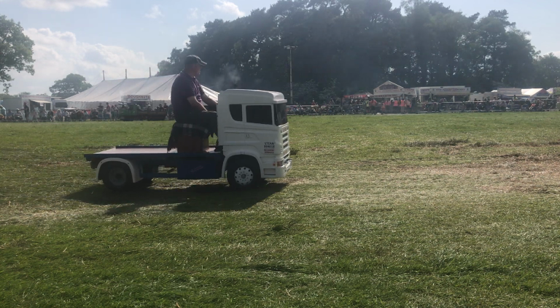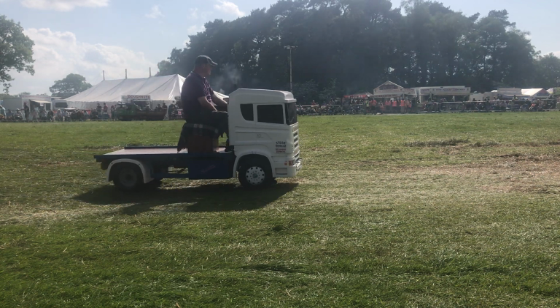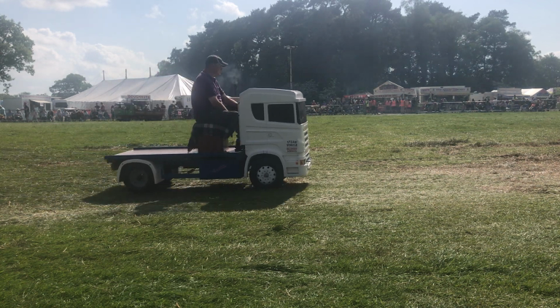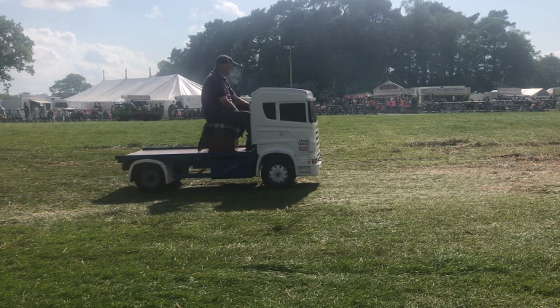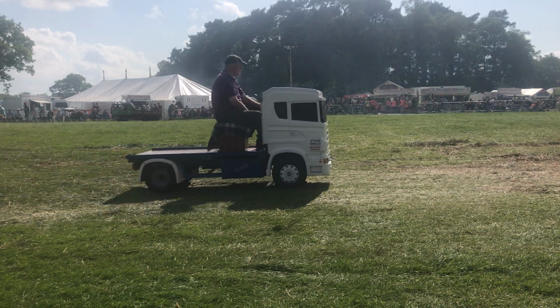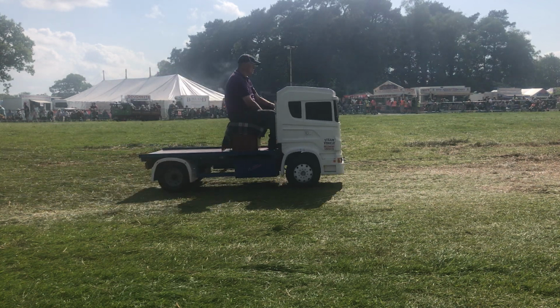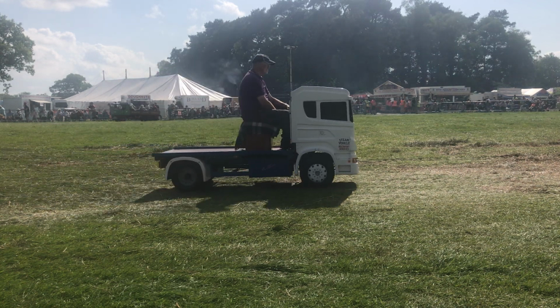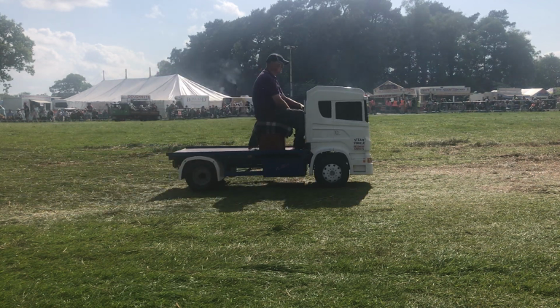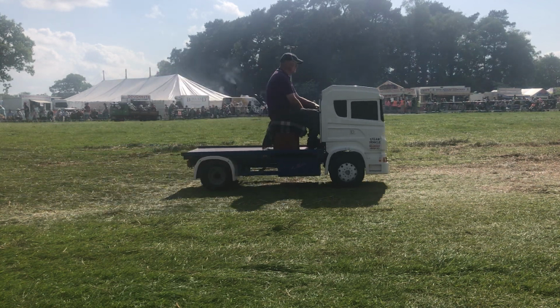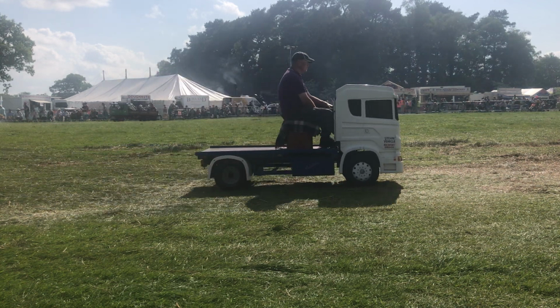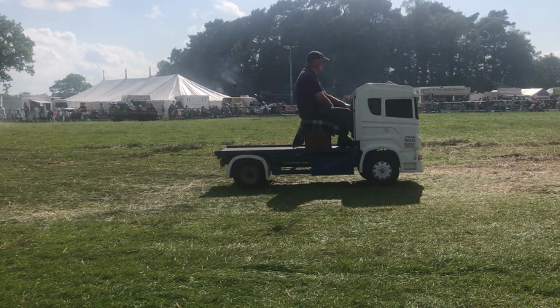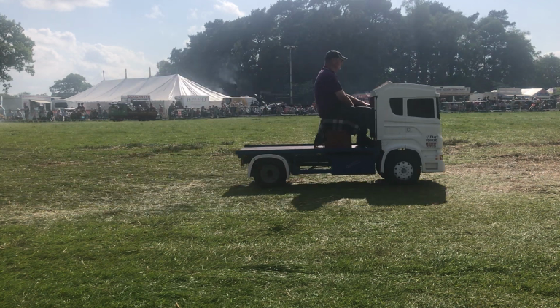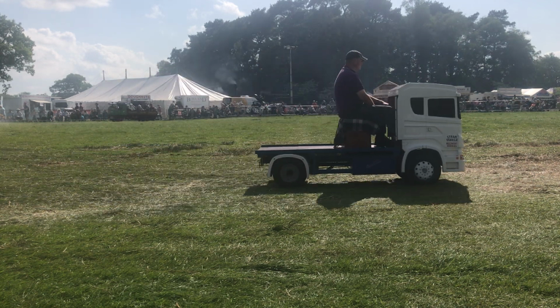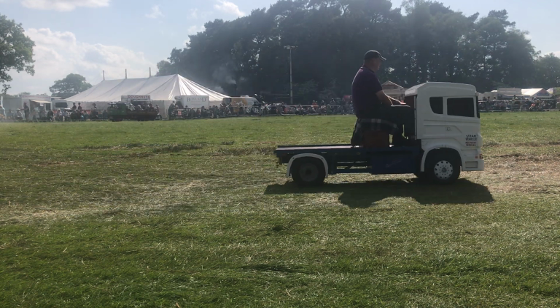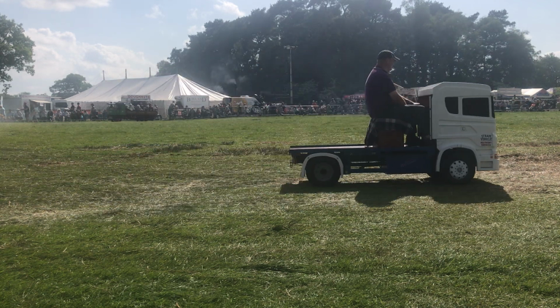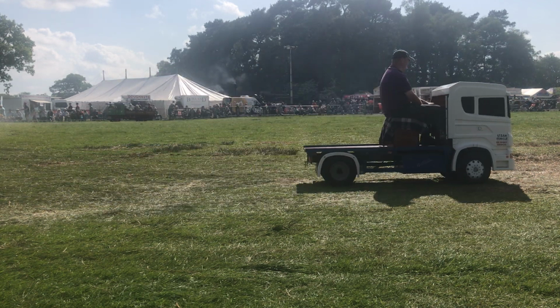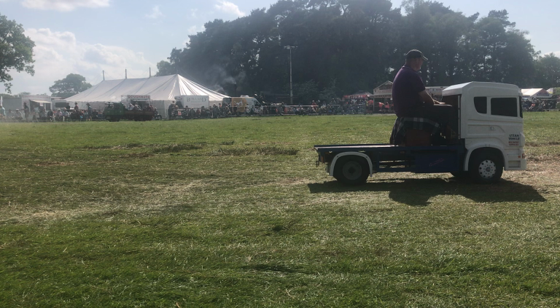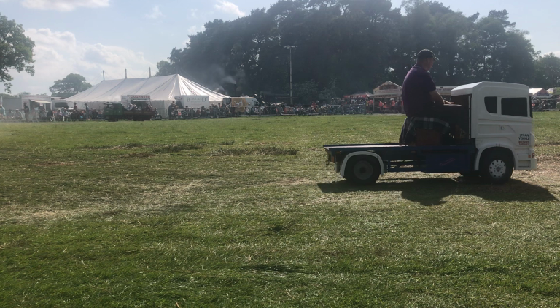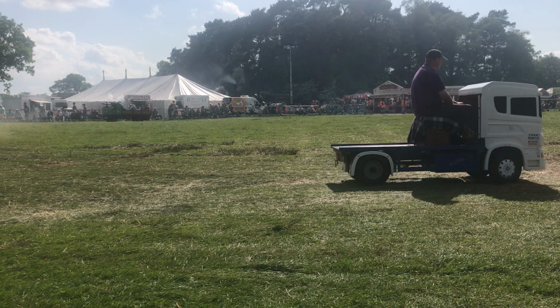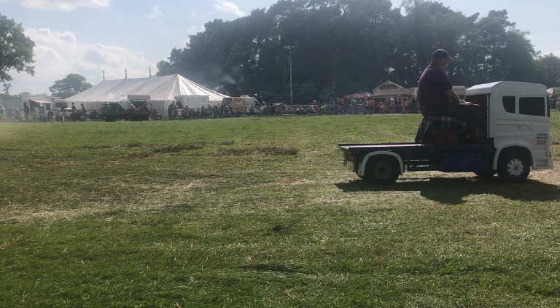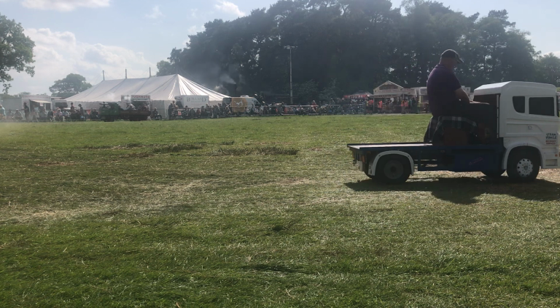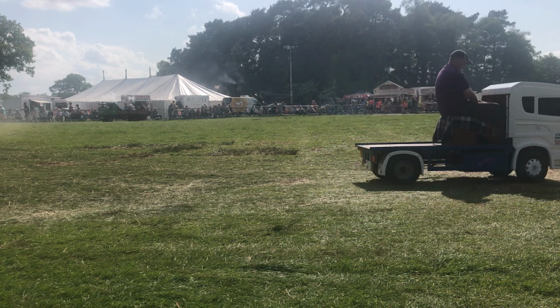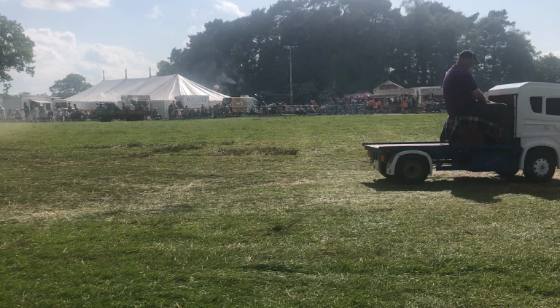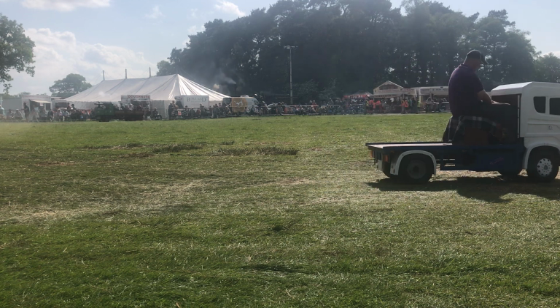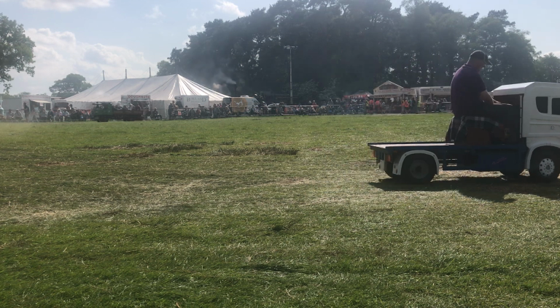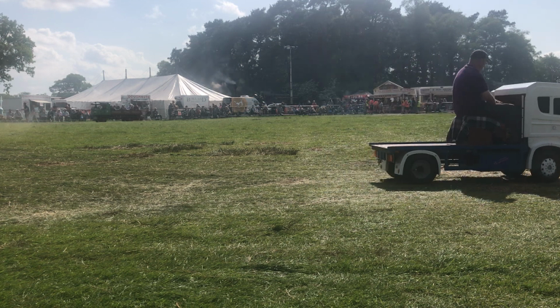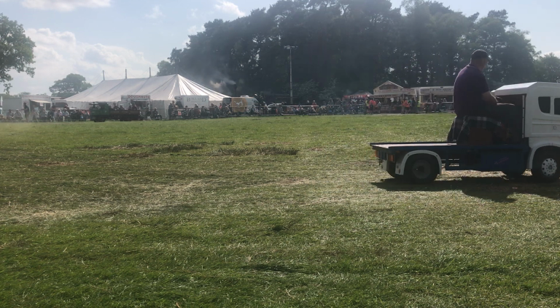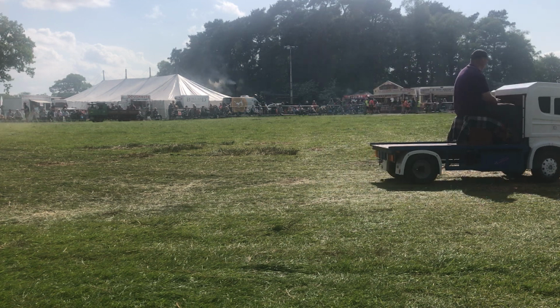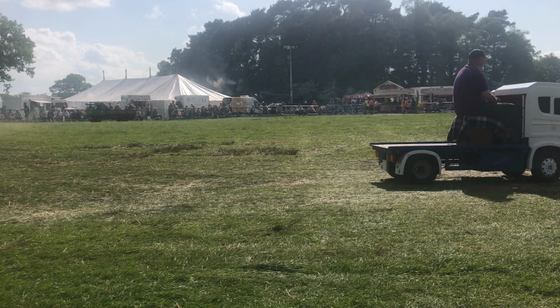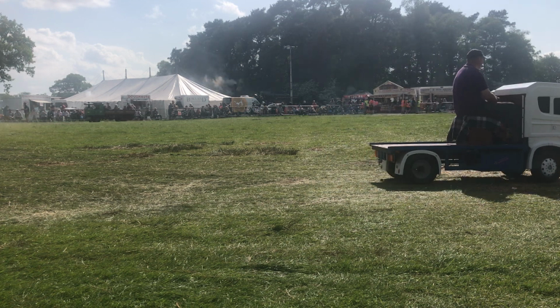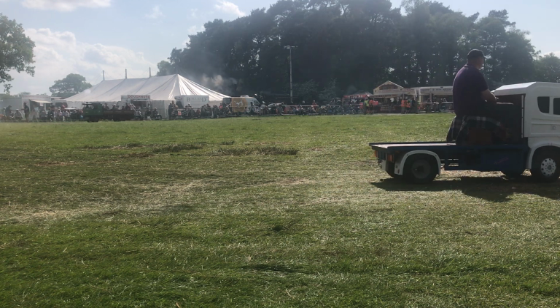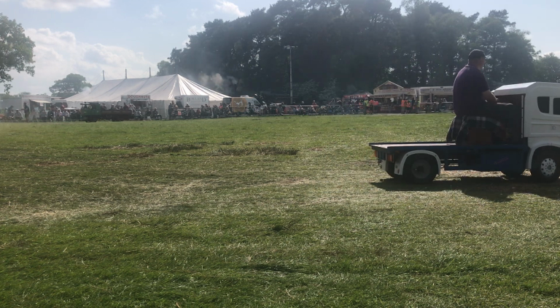So you buy the castings, machine them, put them all together just as it would be. Absolutely stunning, fantastic — thank you.